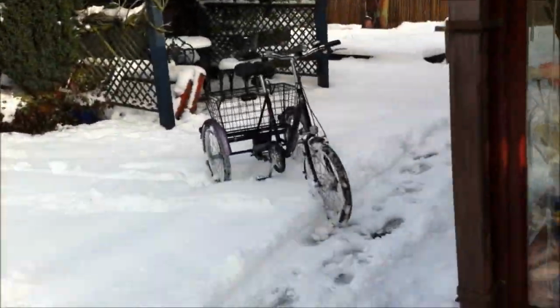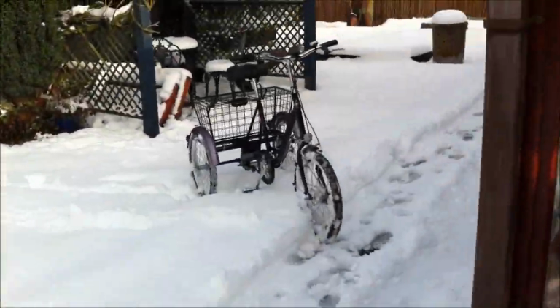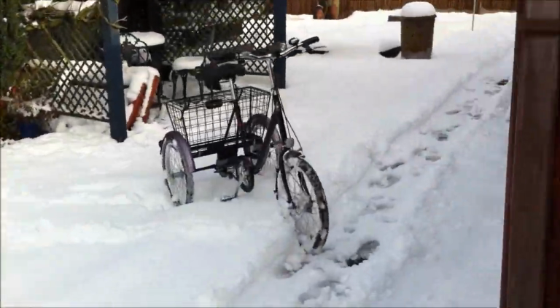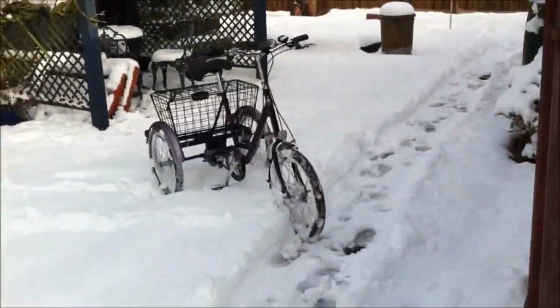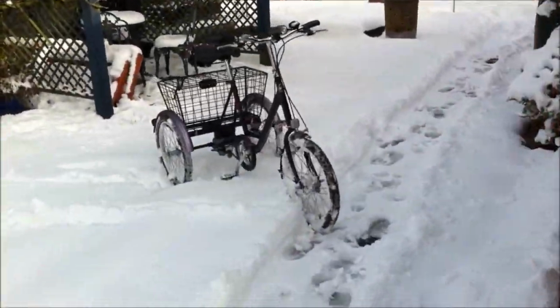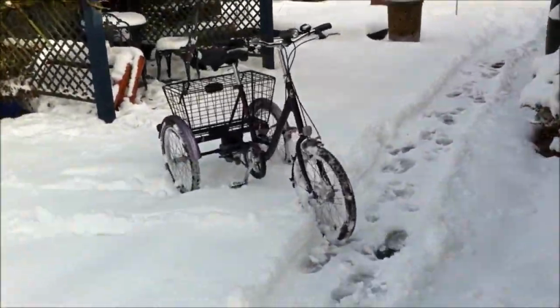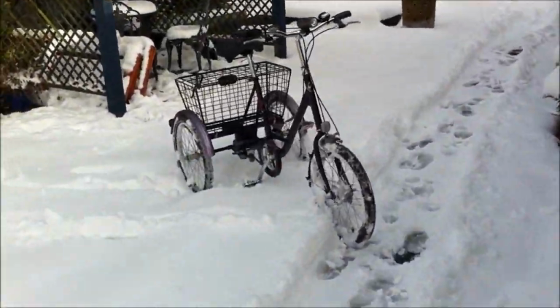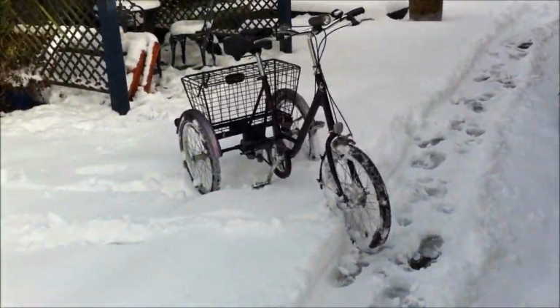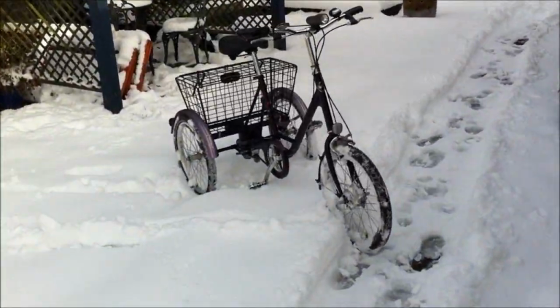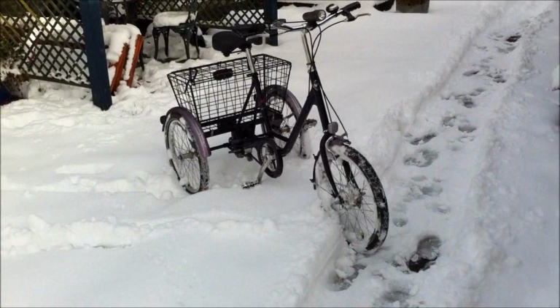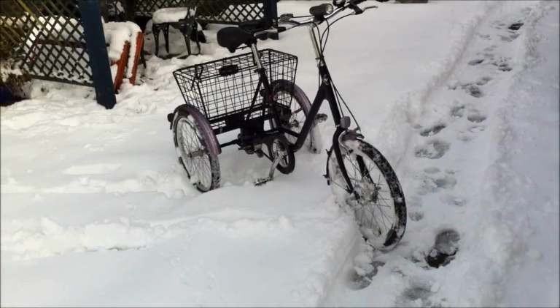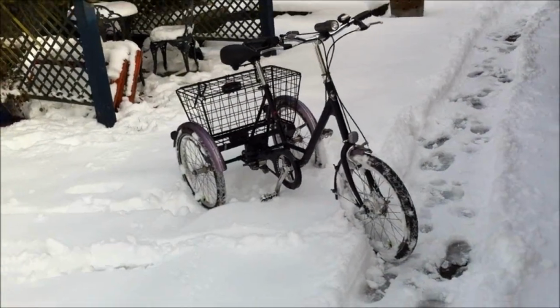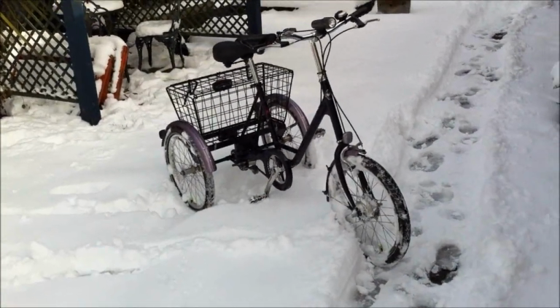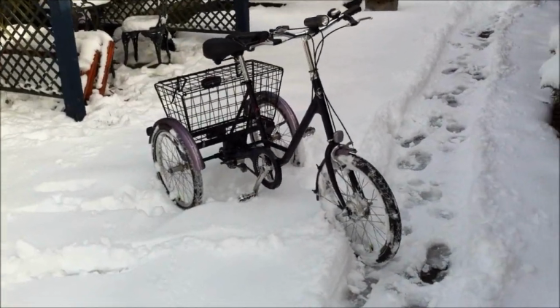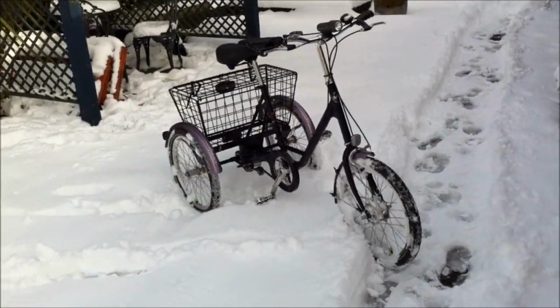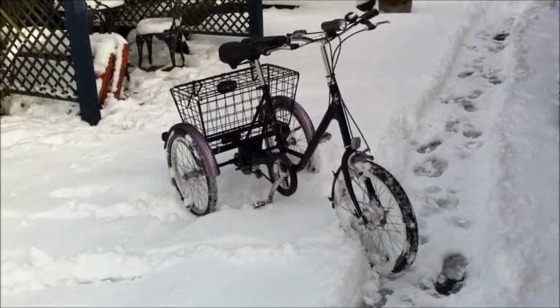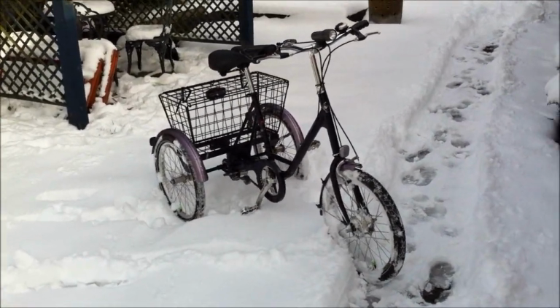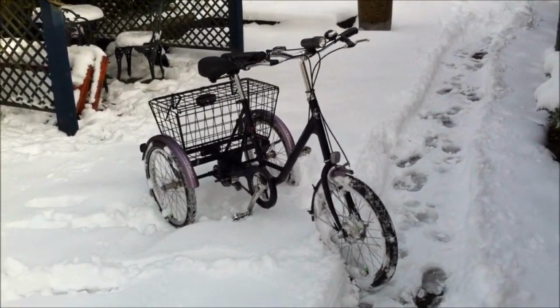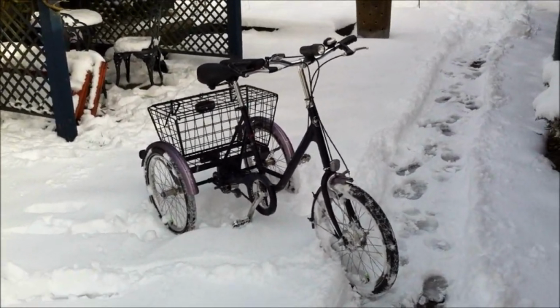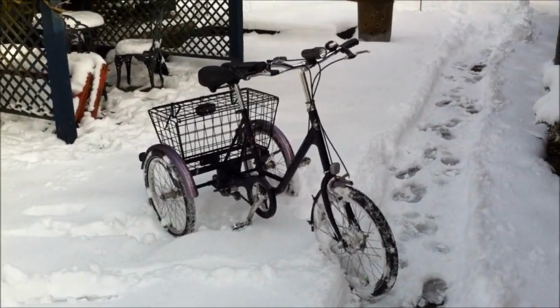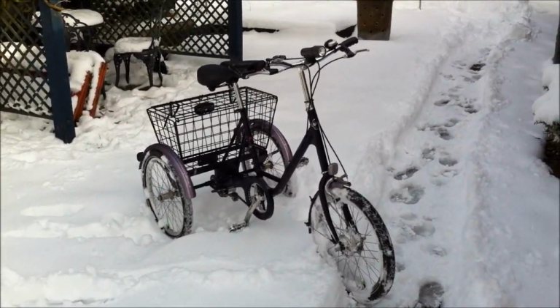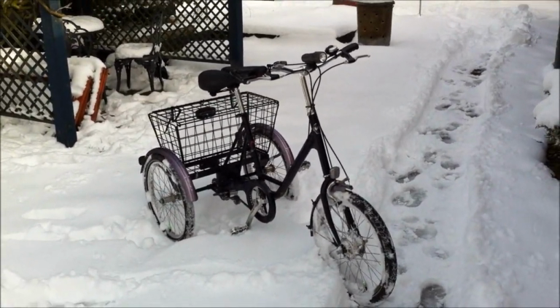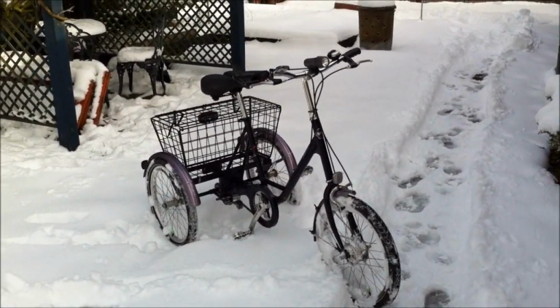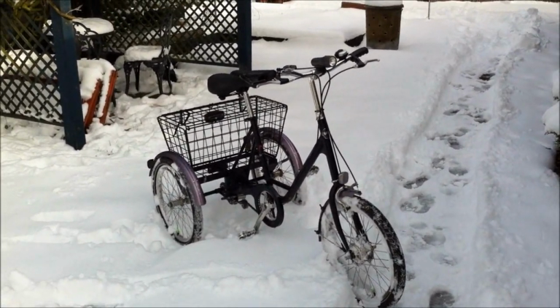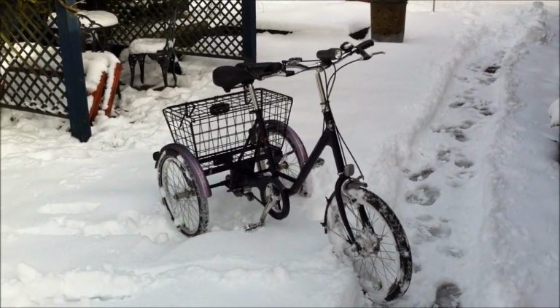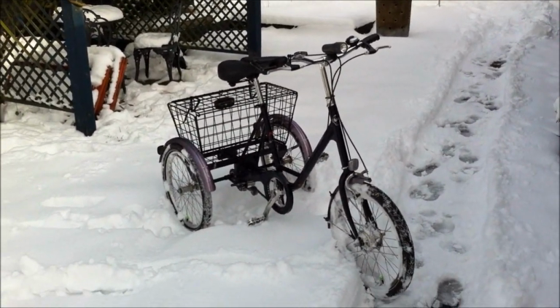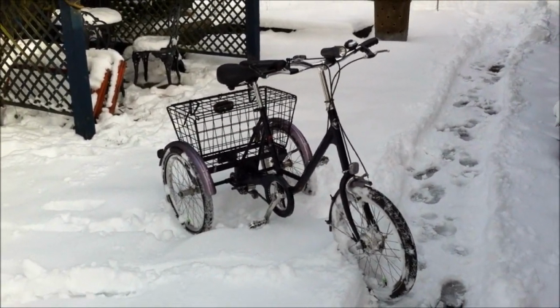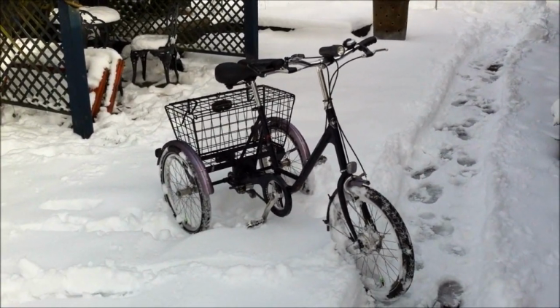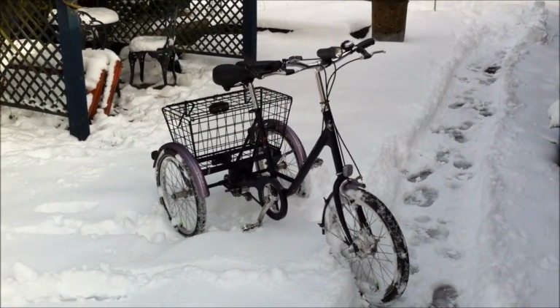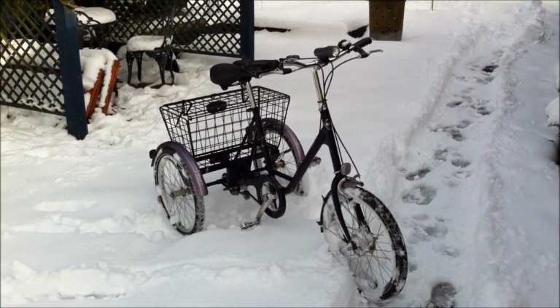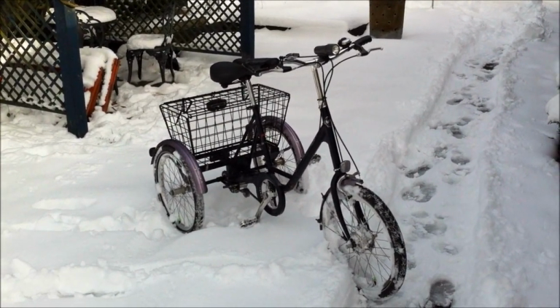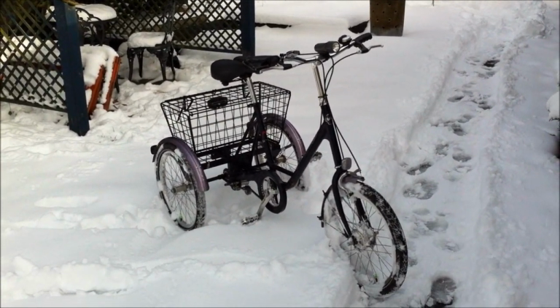Oh, there it is. Yeah, cool, isn't it? What do you think, lads?